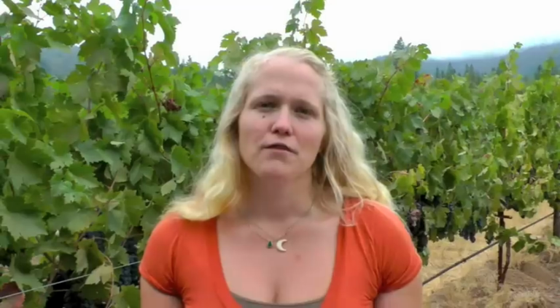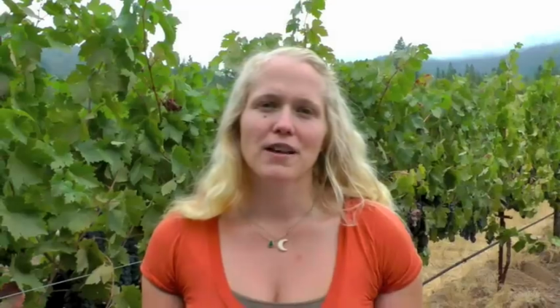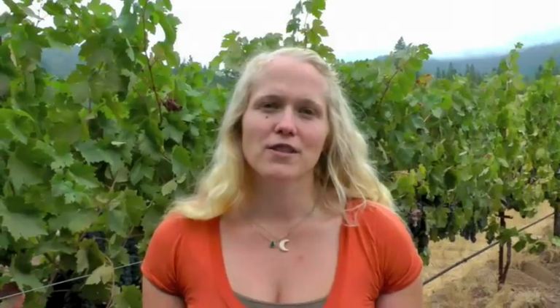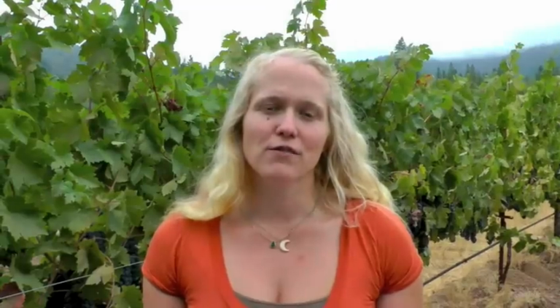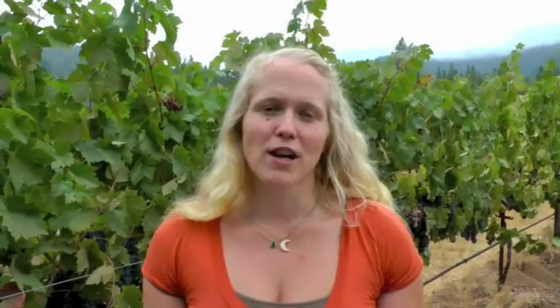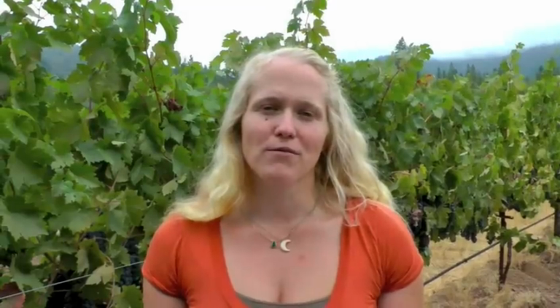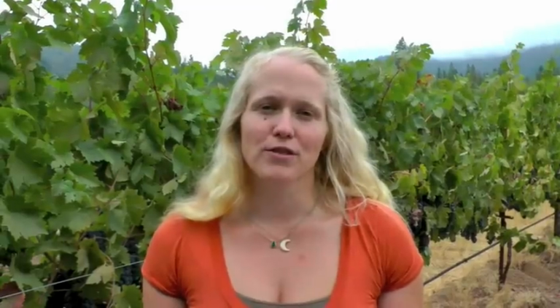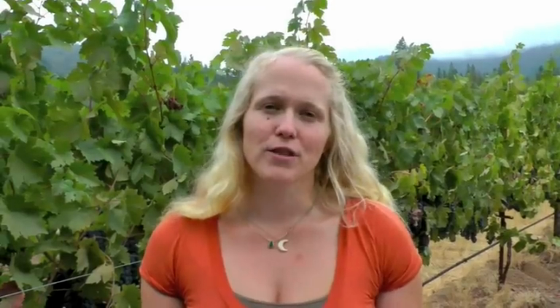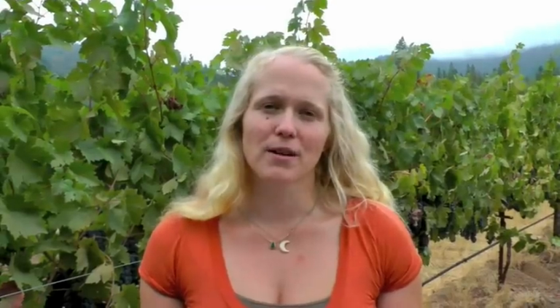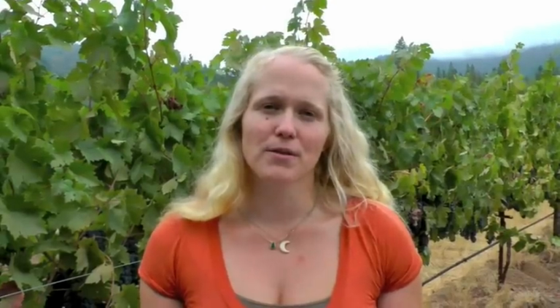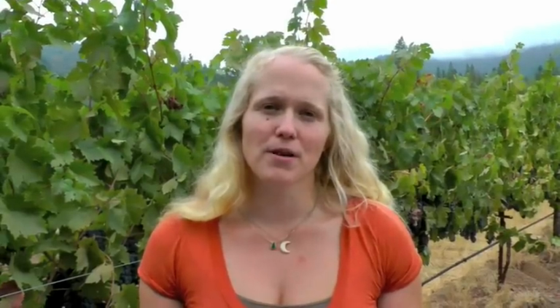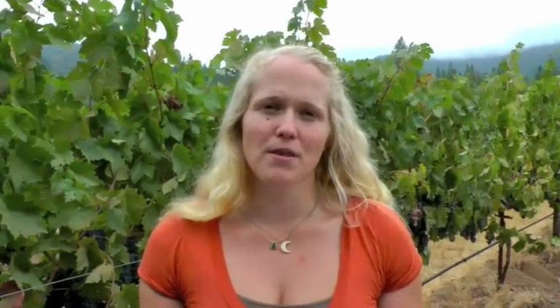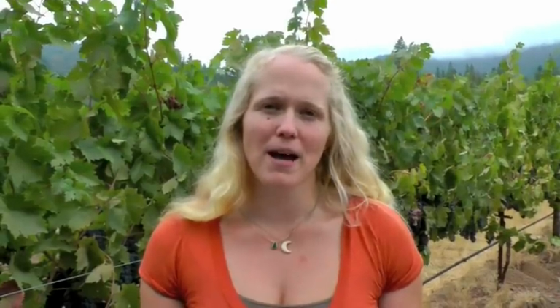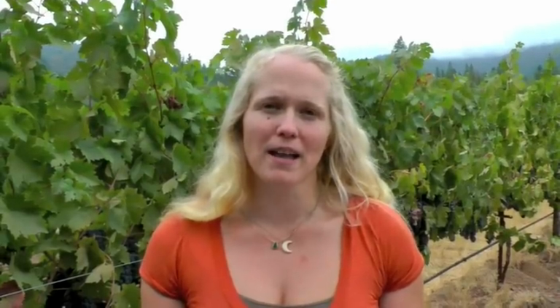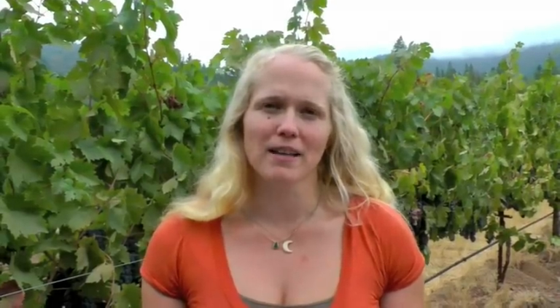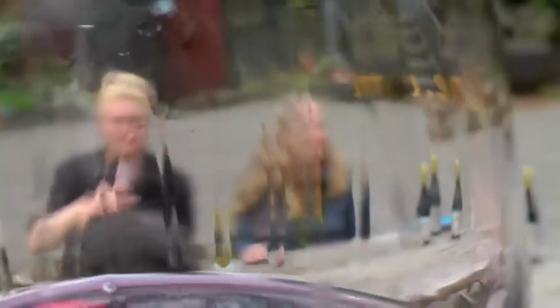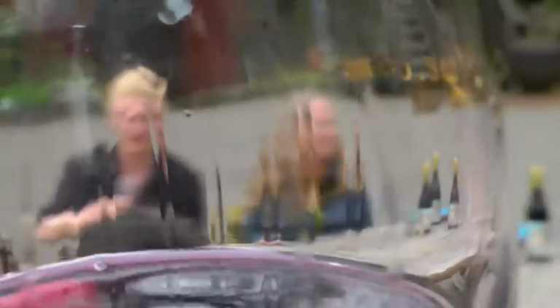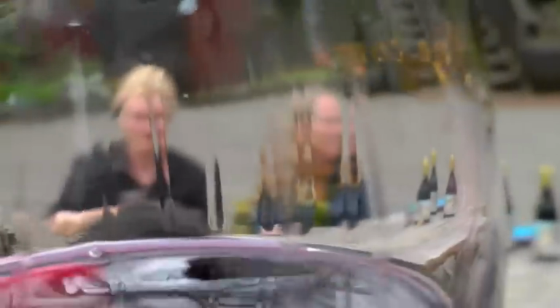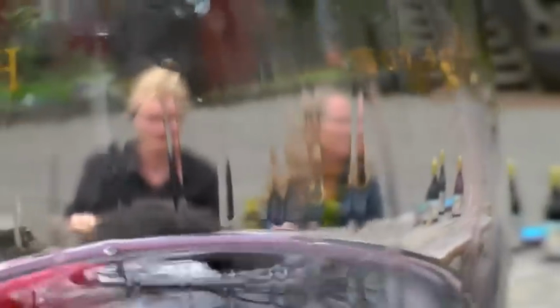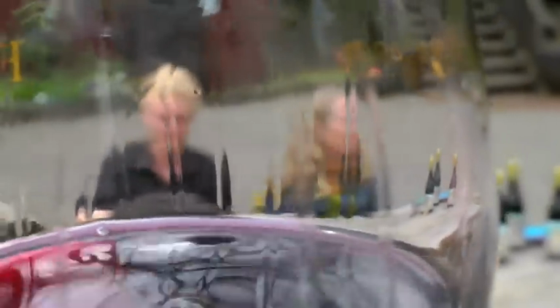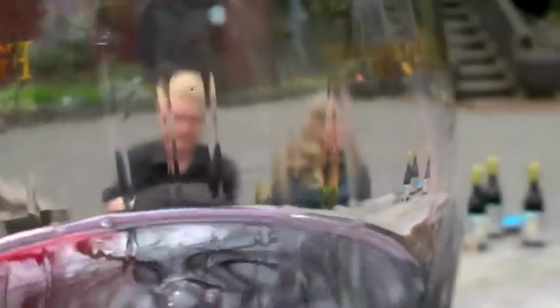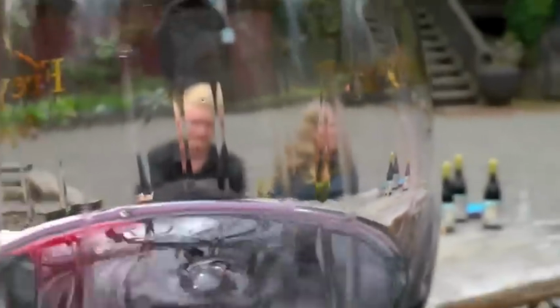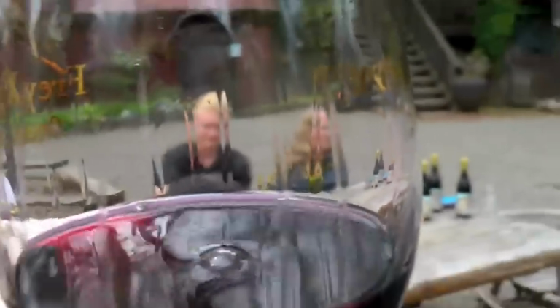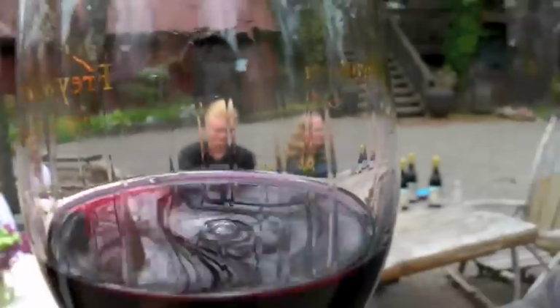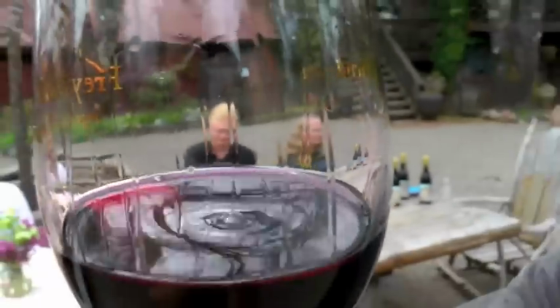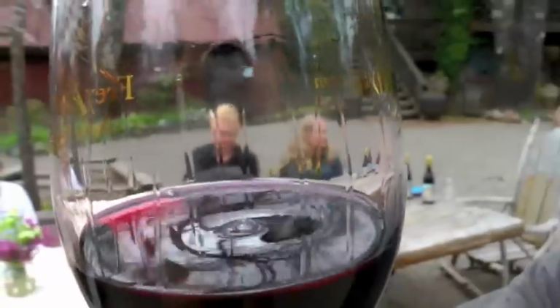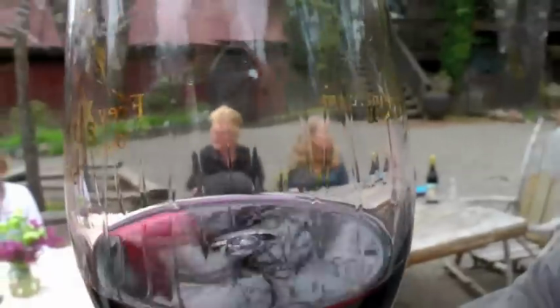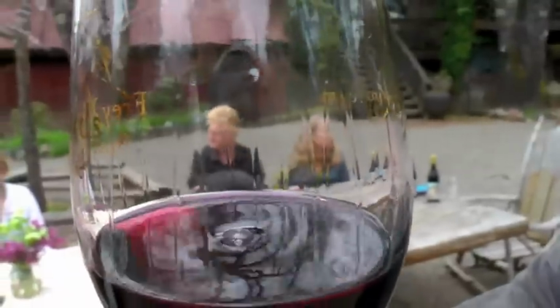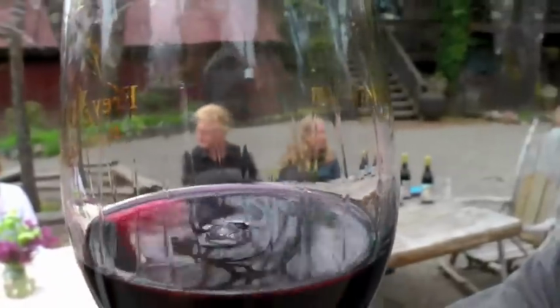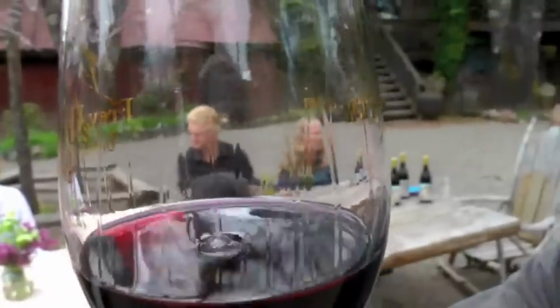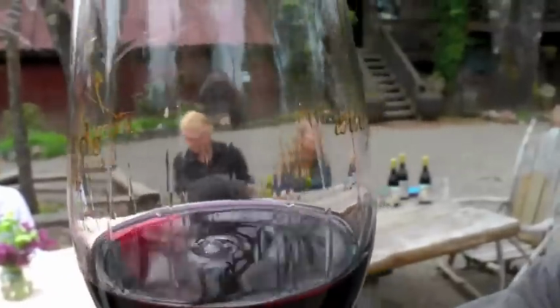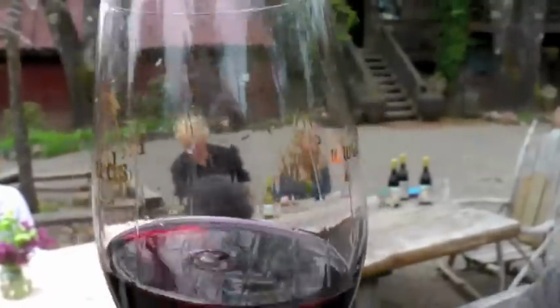Flavors of ripe fruit come through on the palate. There's a touch of French oak and a nice tannic finish.